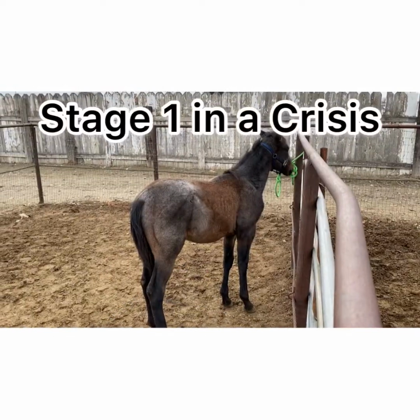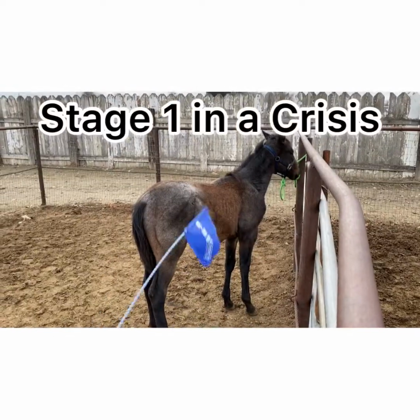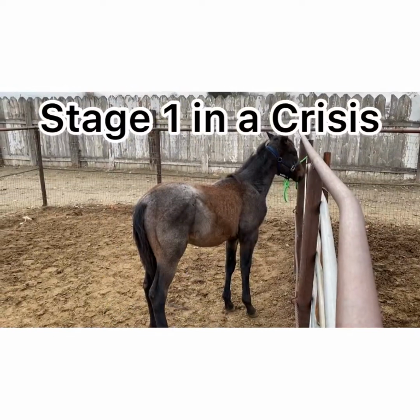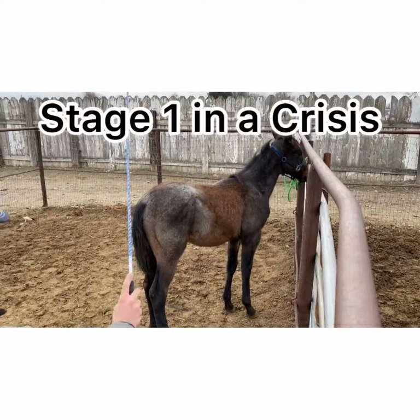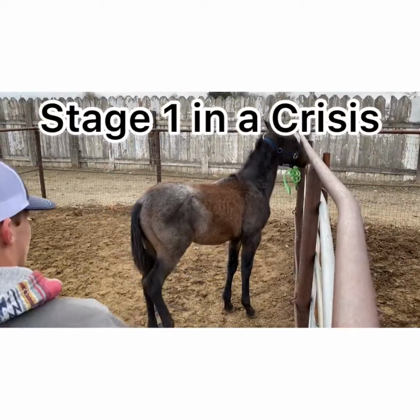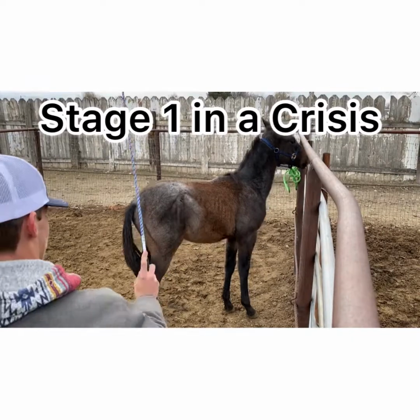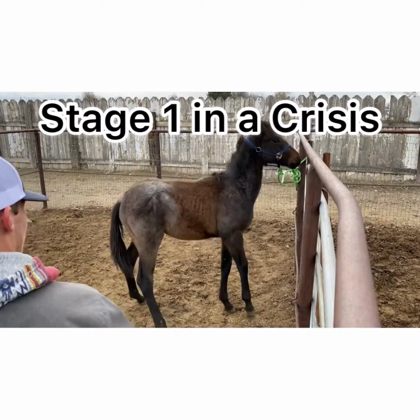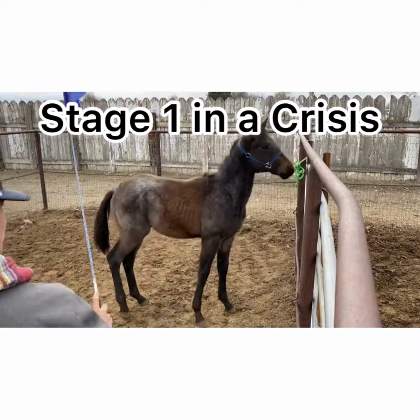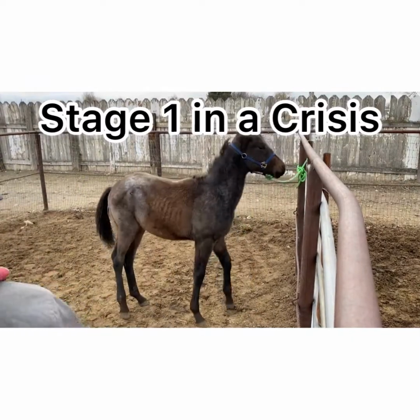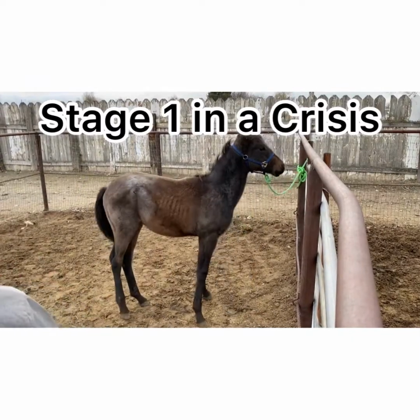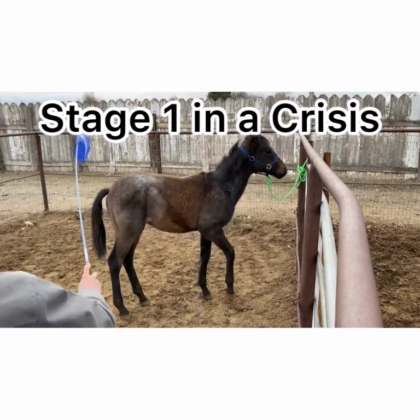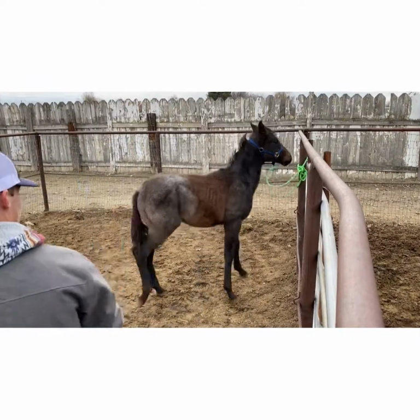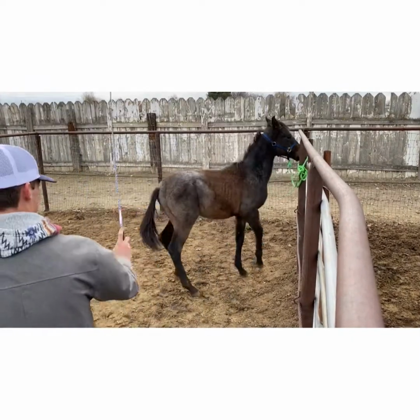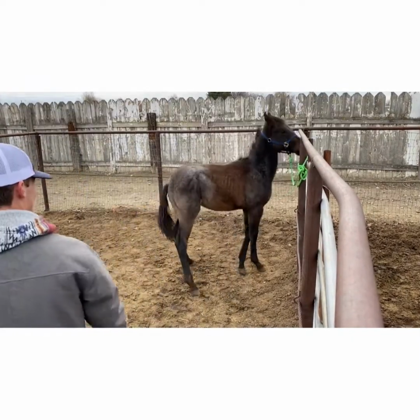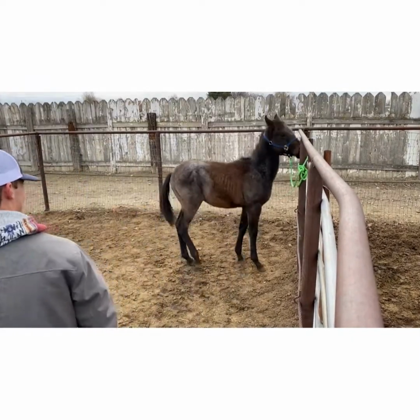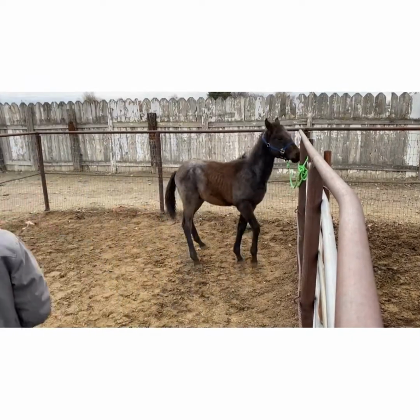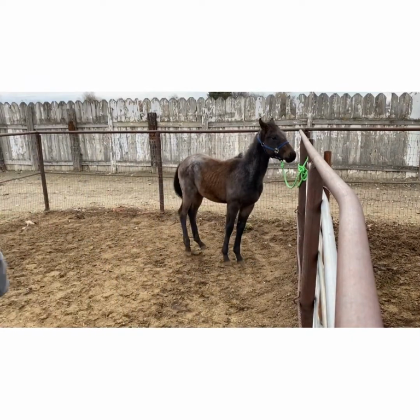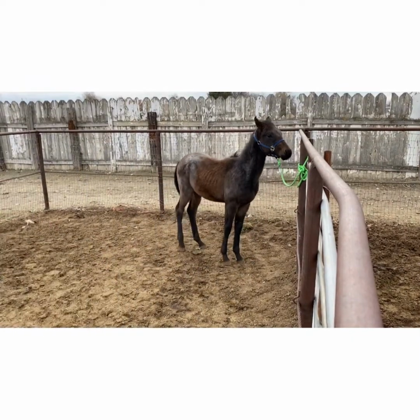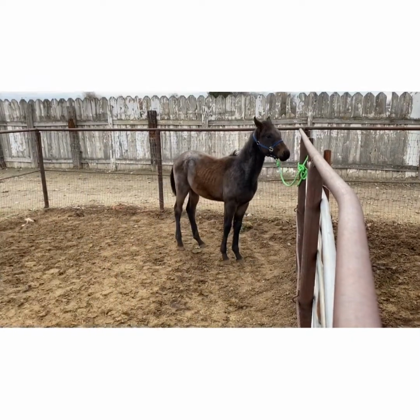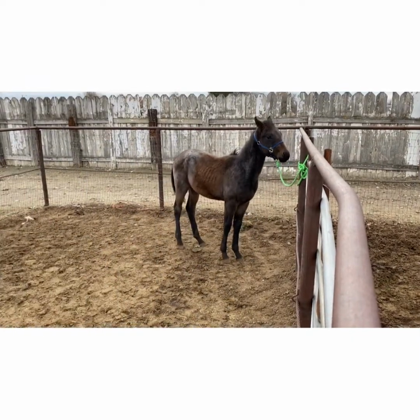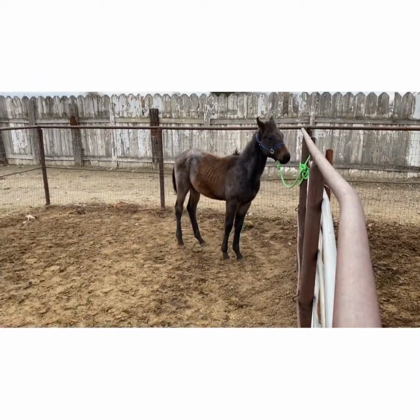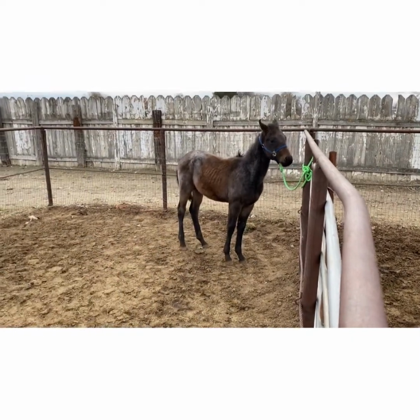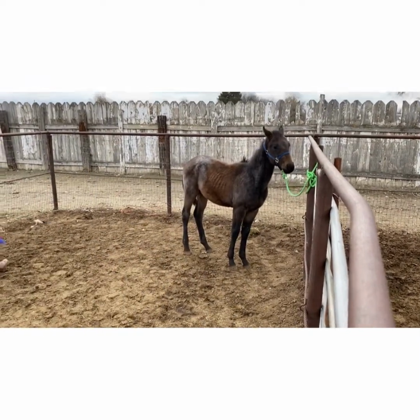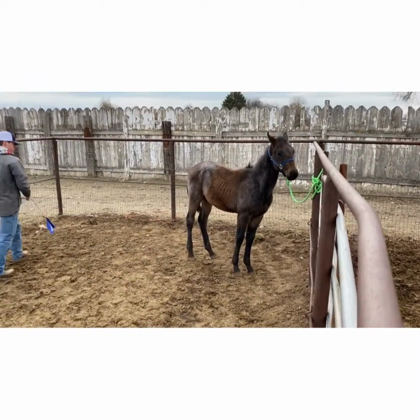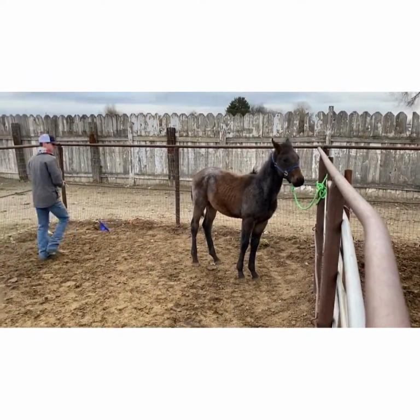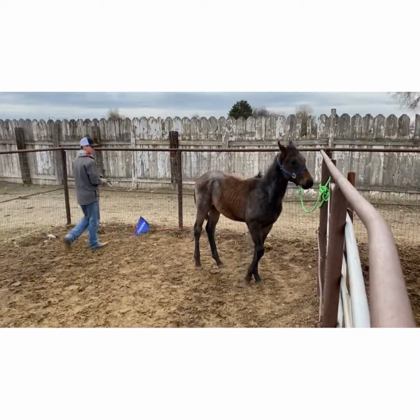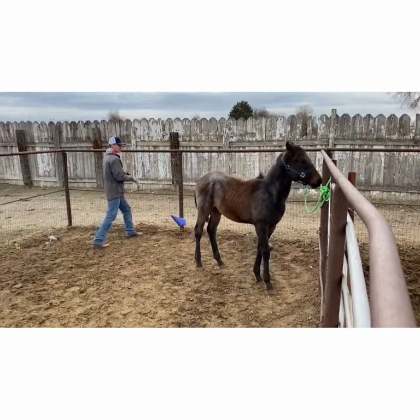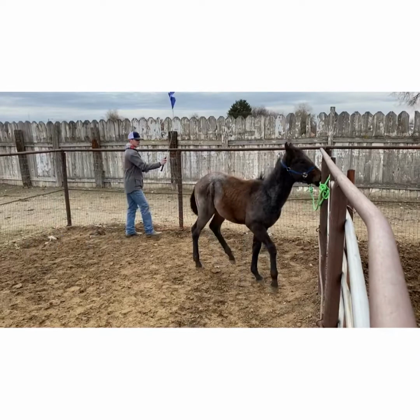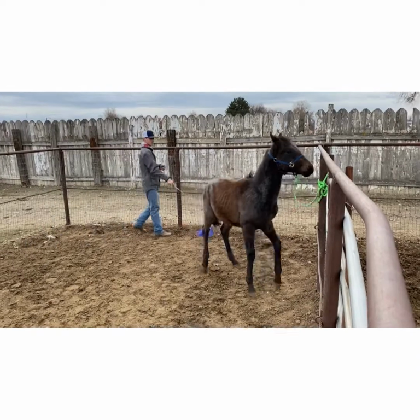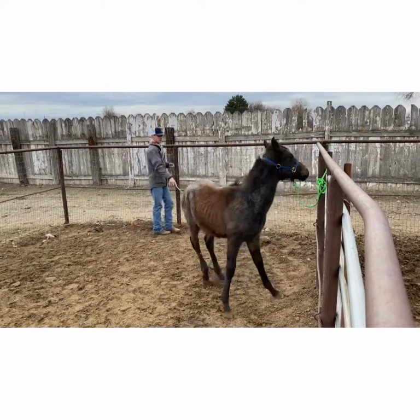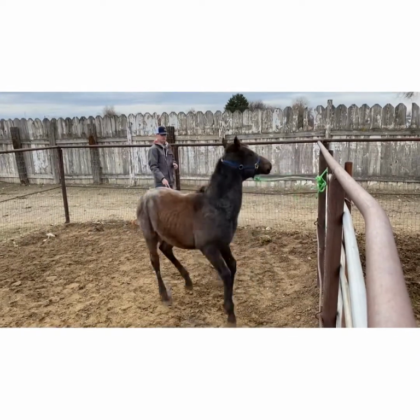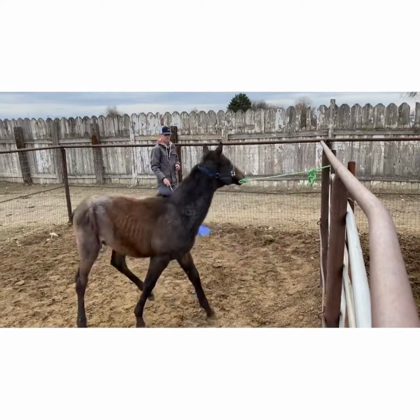I scored him a plus 1 for stage 1 in a crisis because he does stage 1 and comes off the pressure, but he kind of sets back when he goes back to the right.